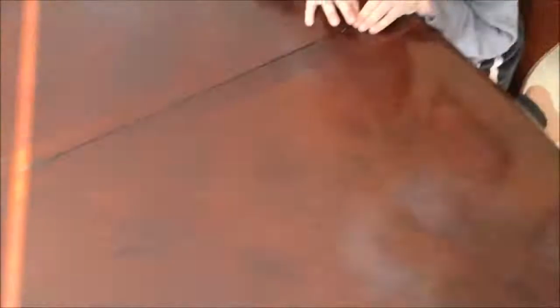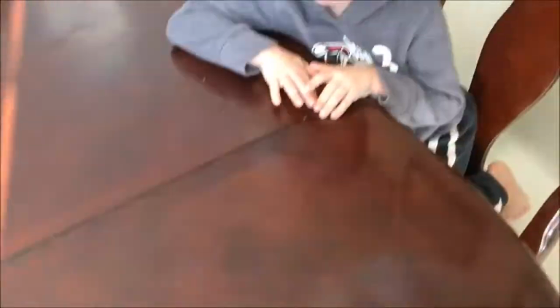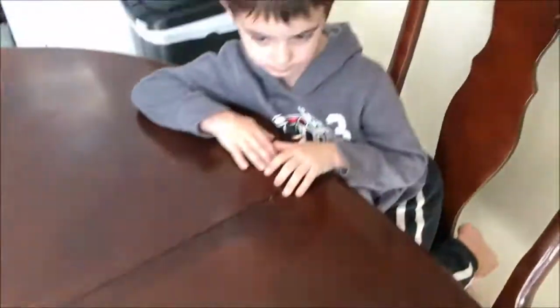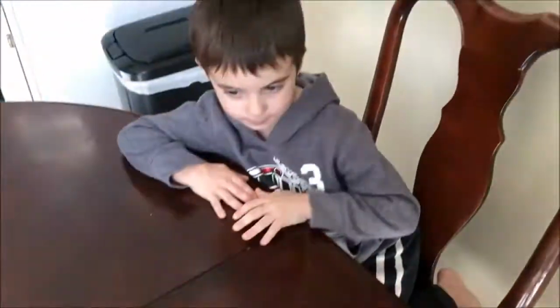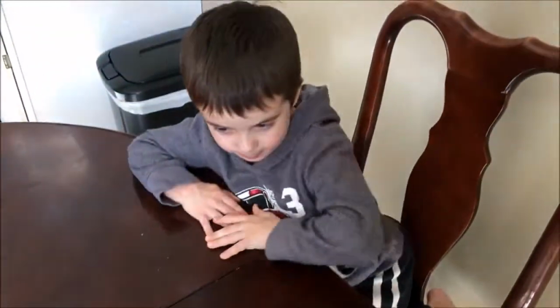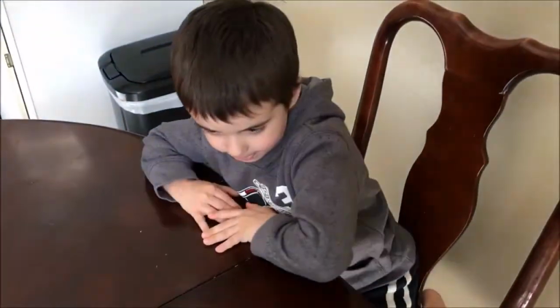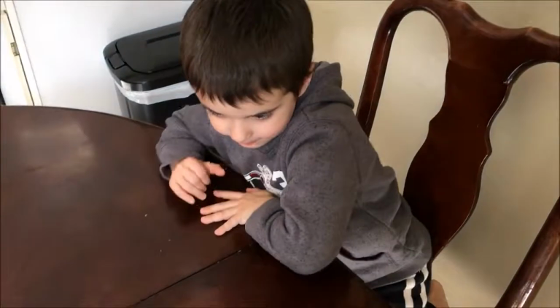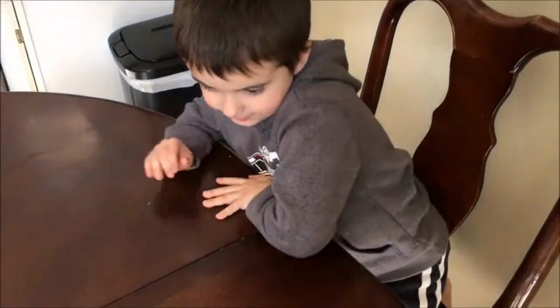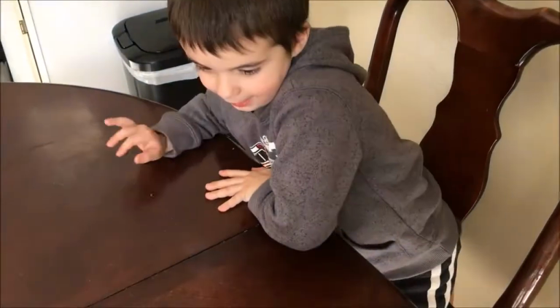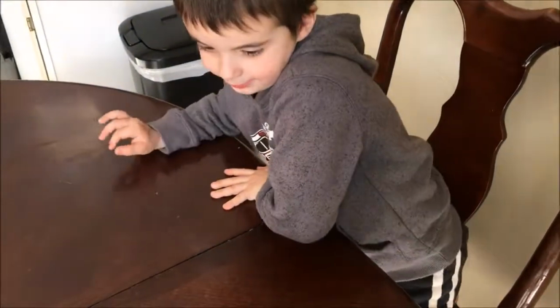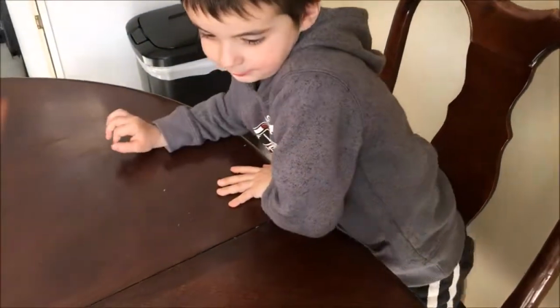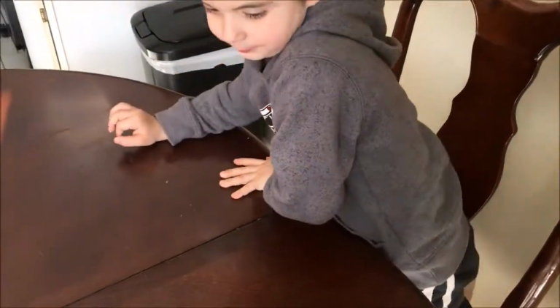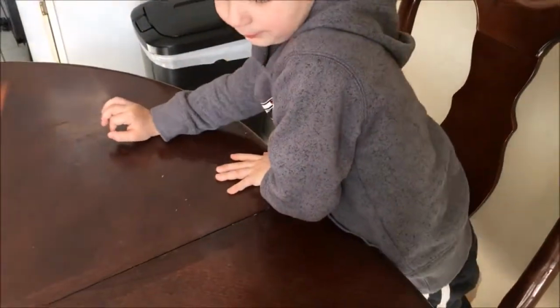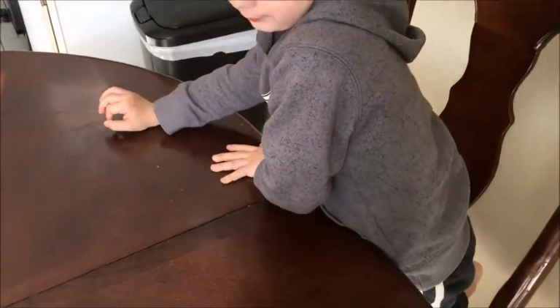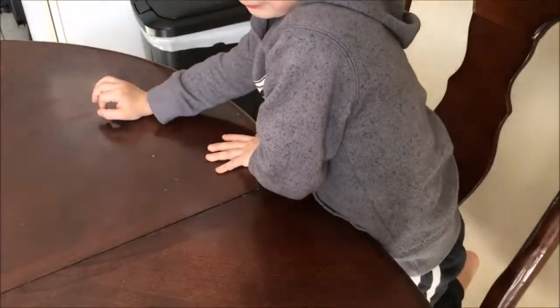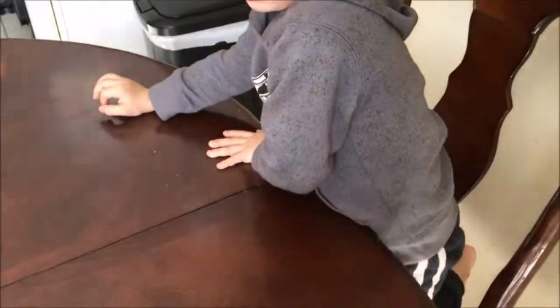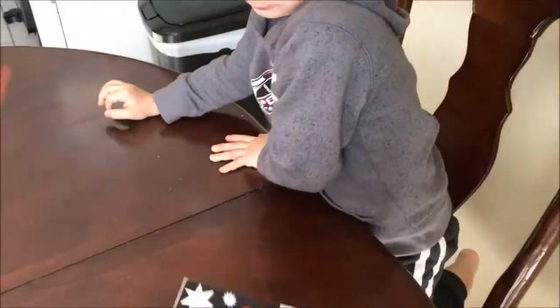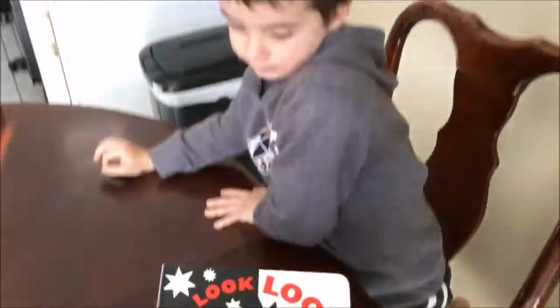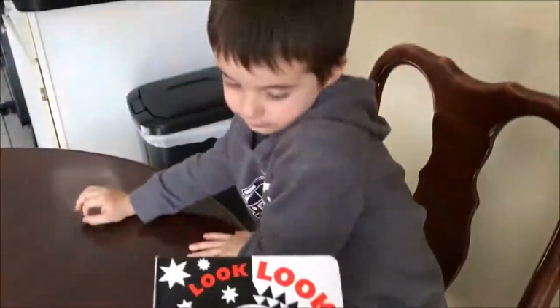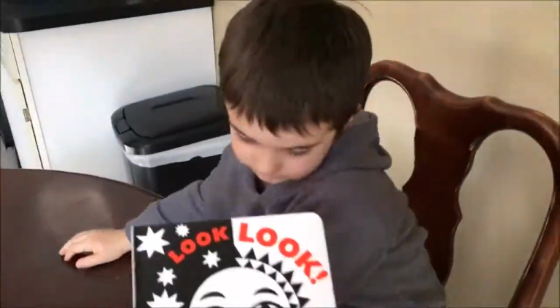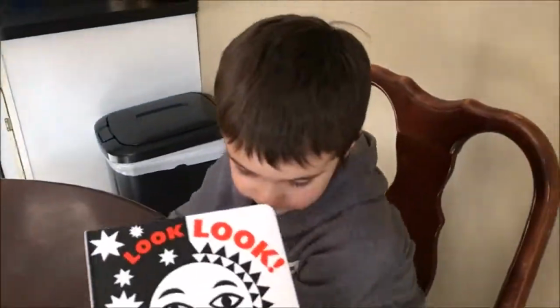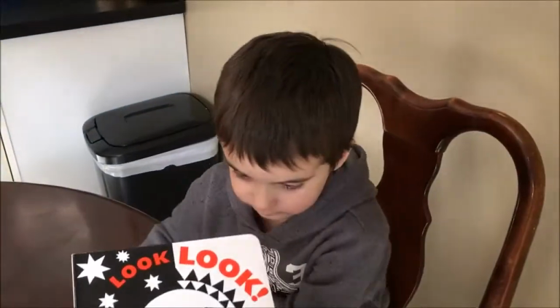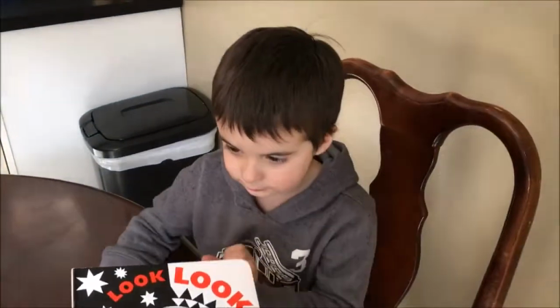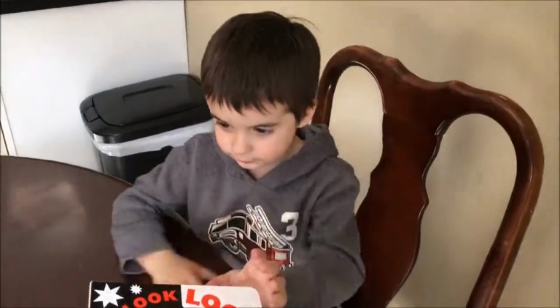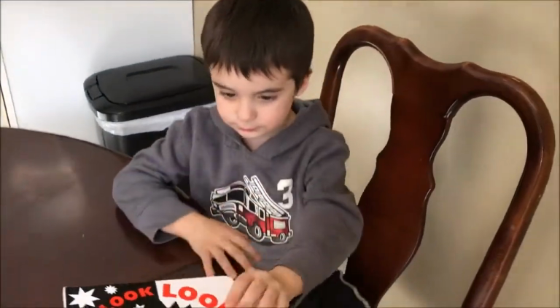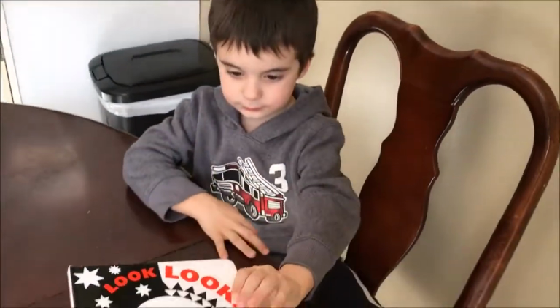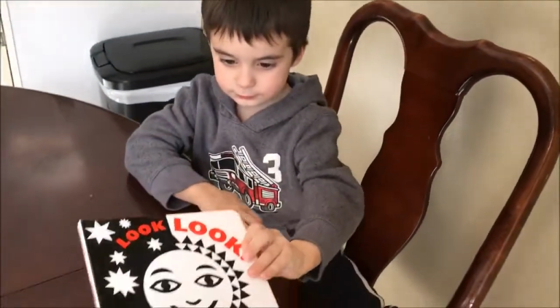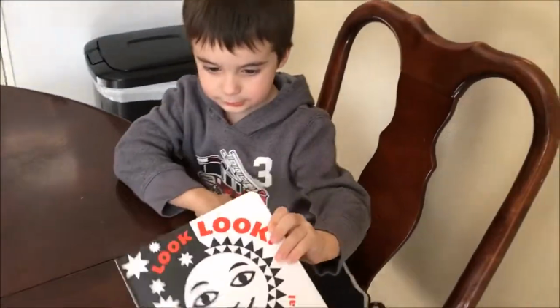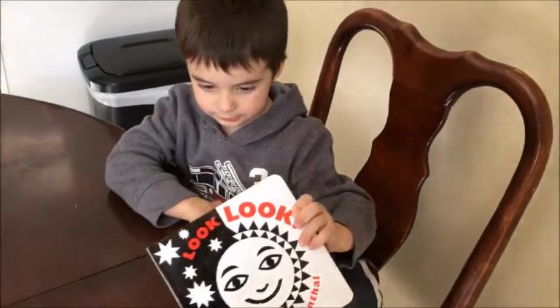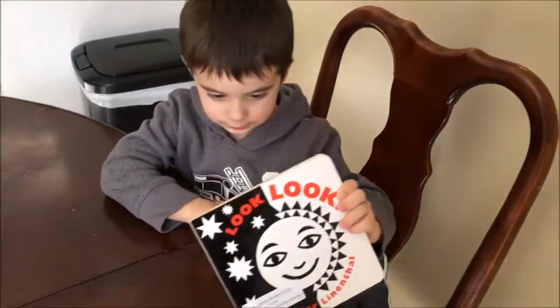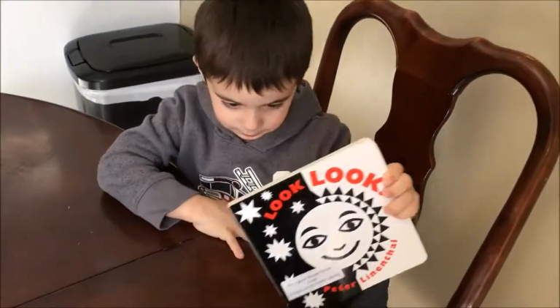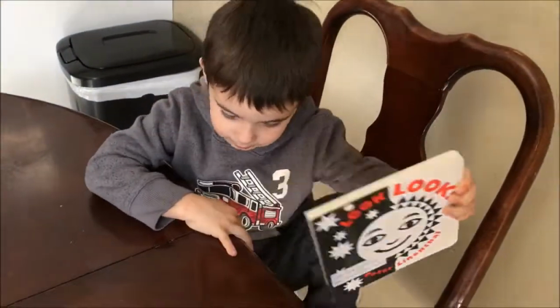Did you like it? Yeah. That one might be a little bit more for babies, huh? Look. Ji Damen.